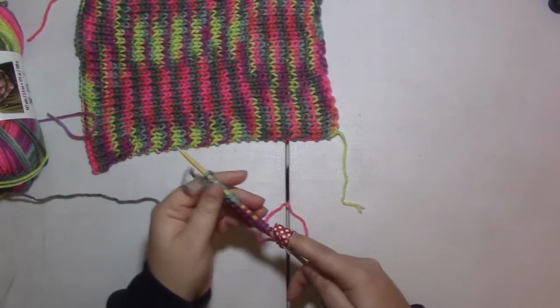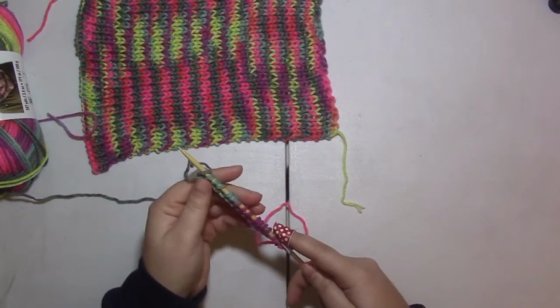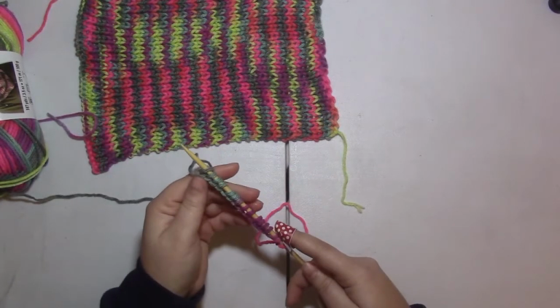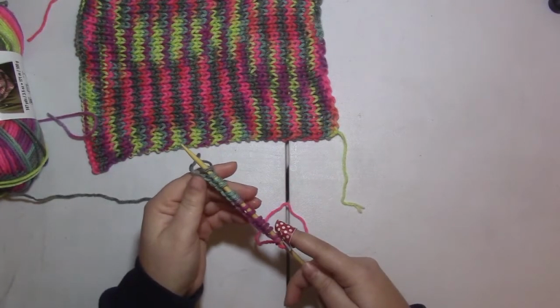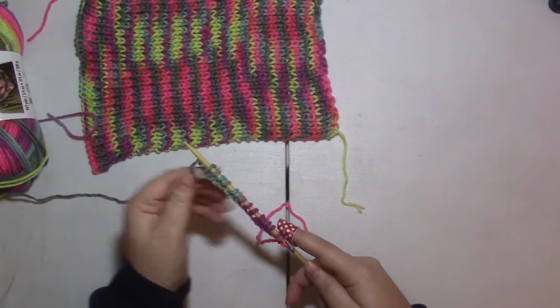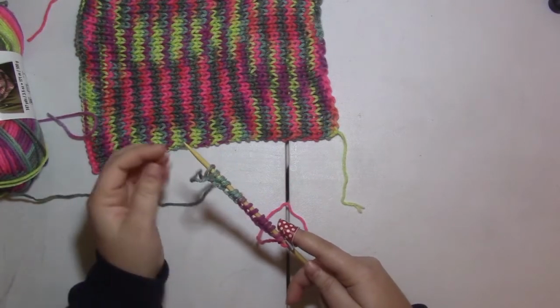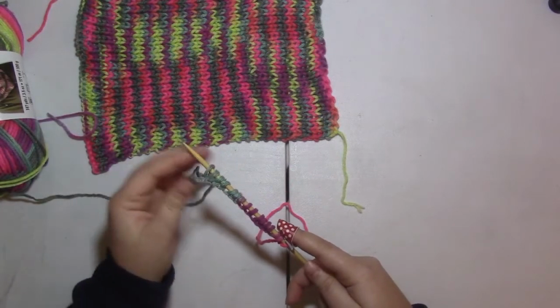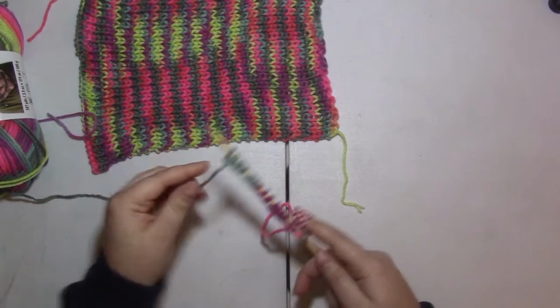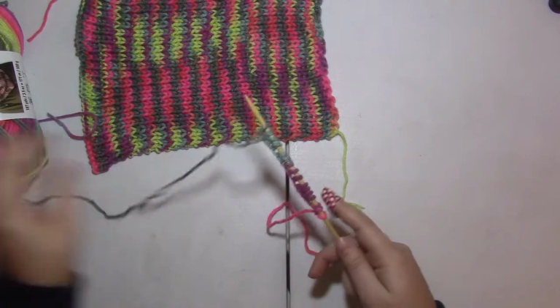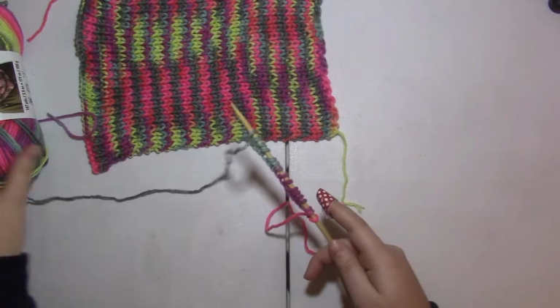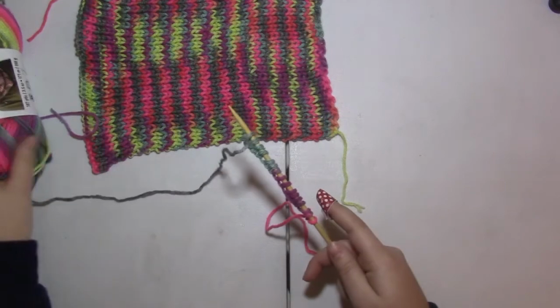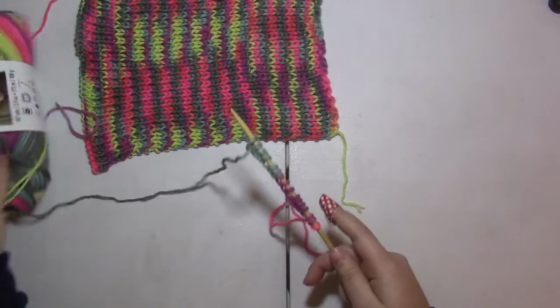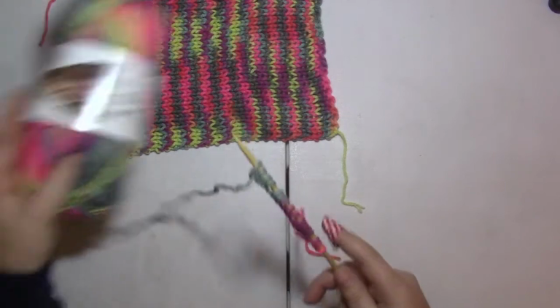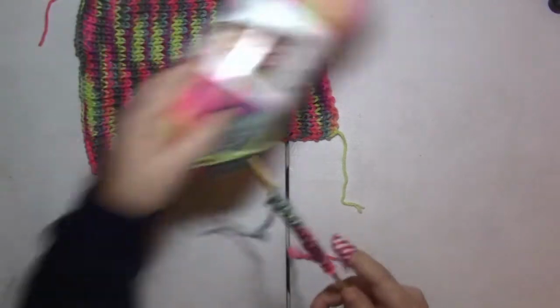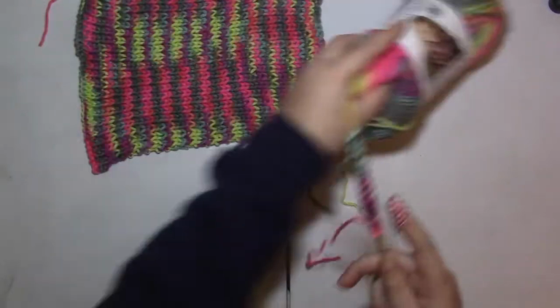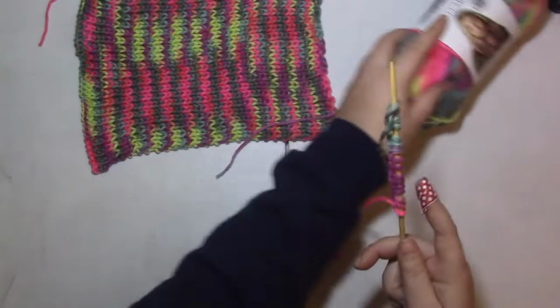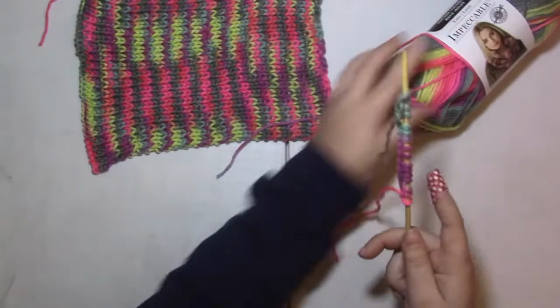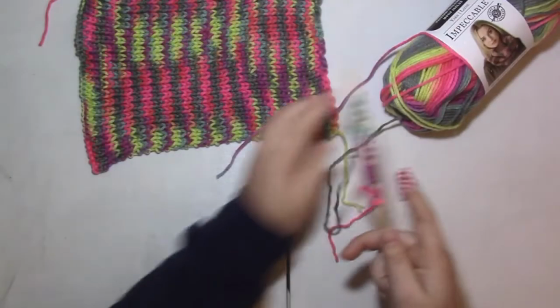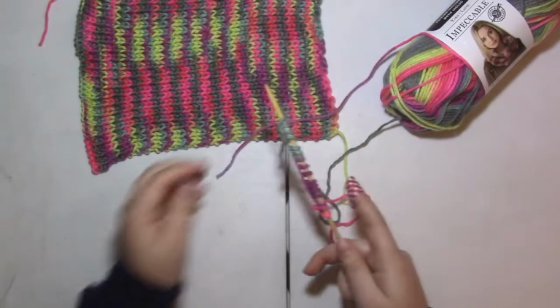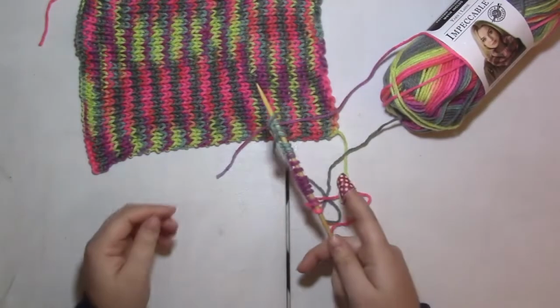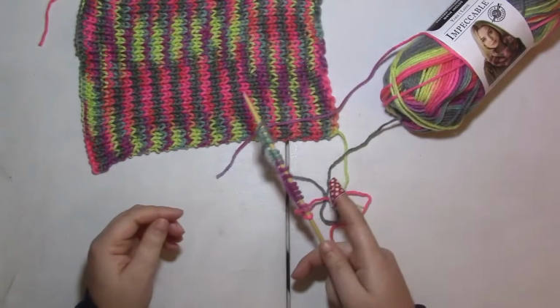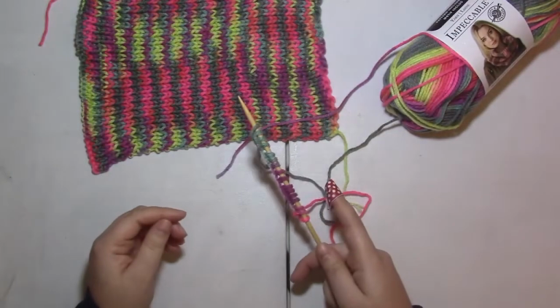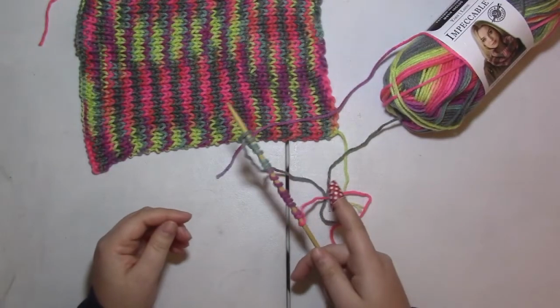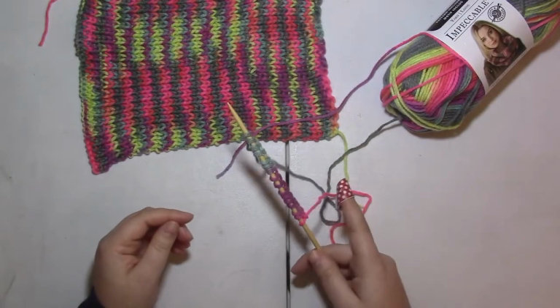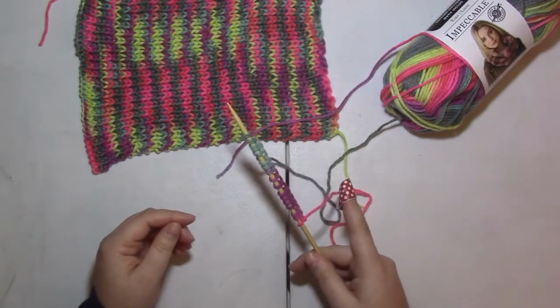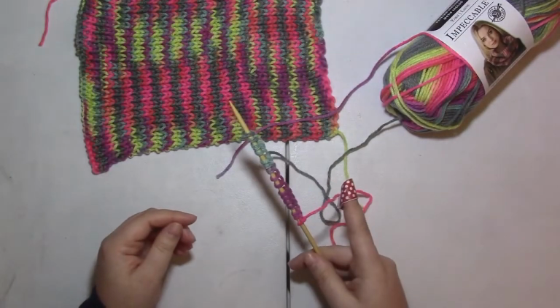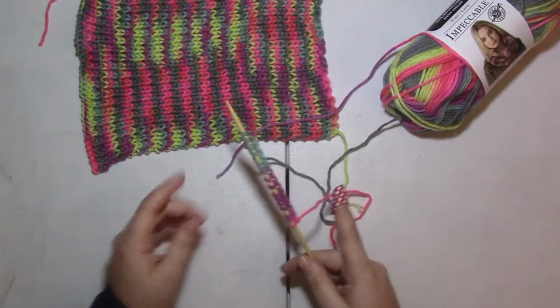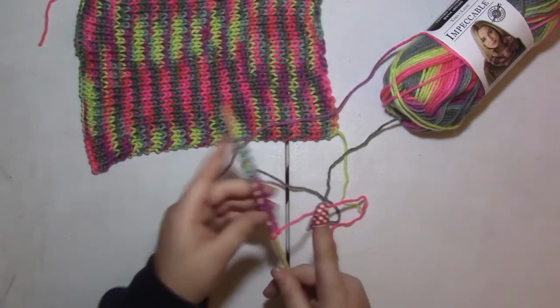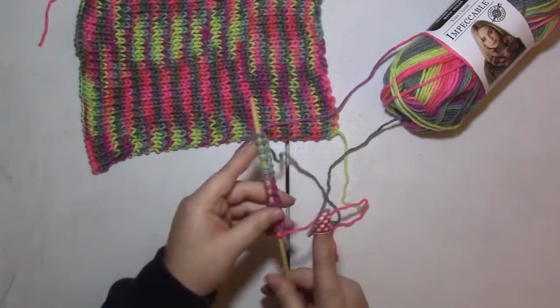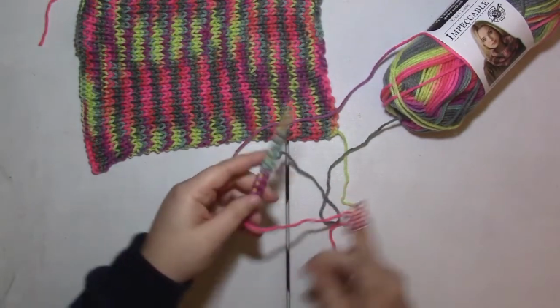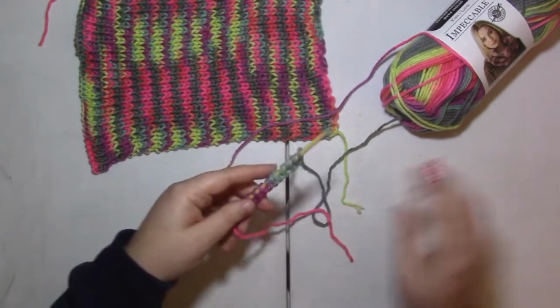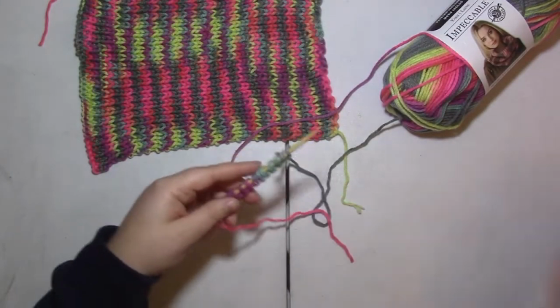I'm actually going to stop at 16 instead of doing the full 18, because I'm seeing how long this will turn out.